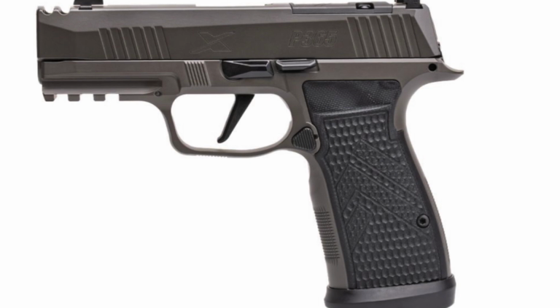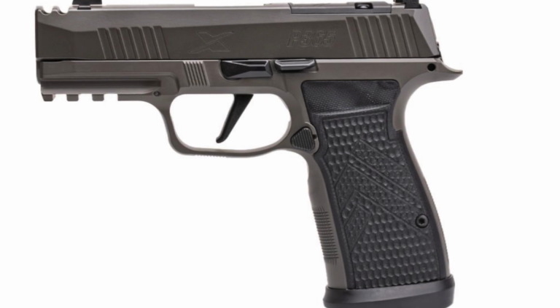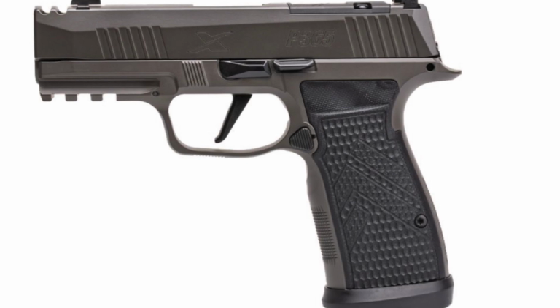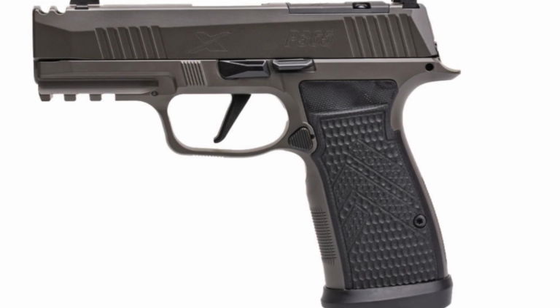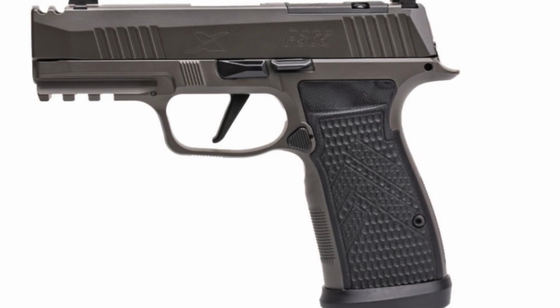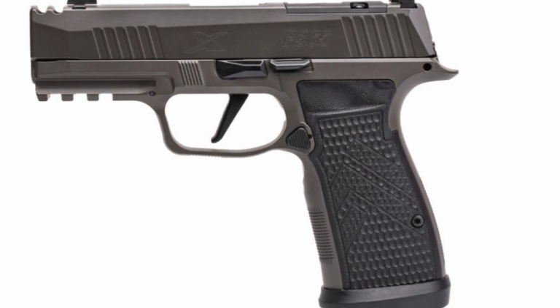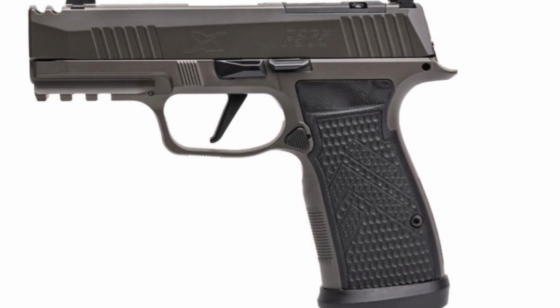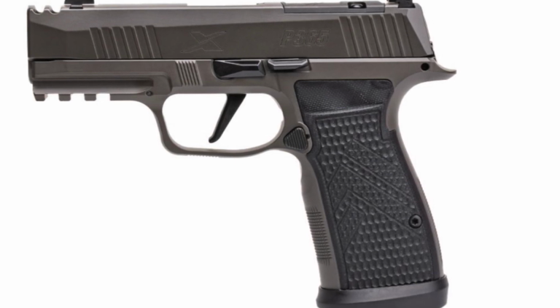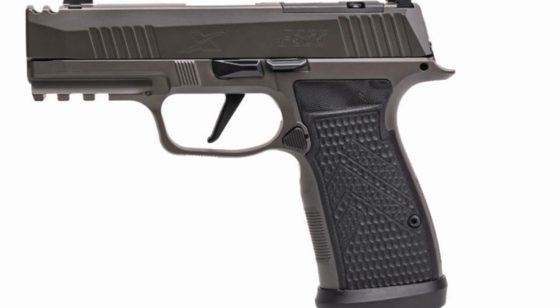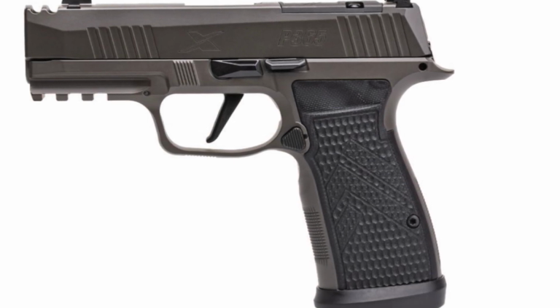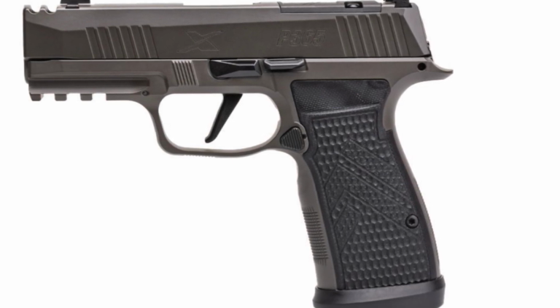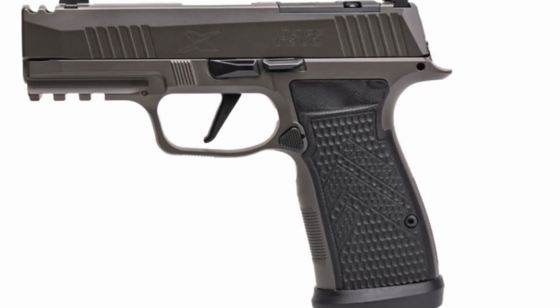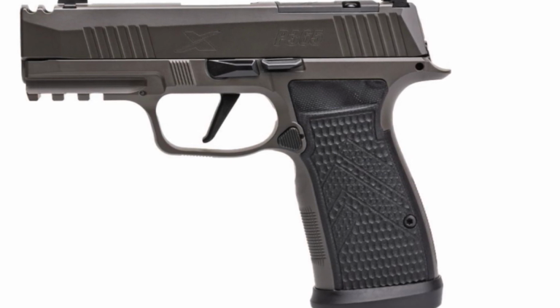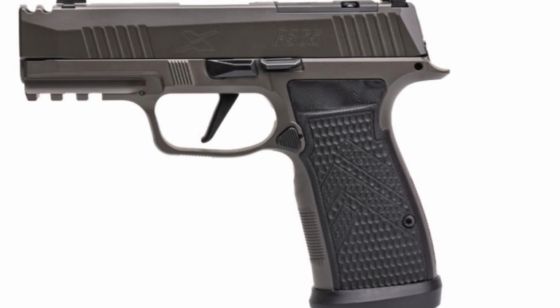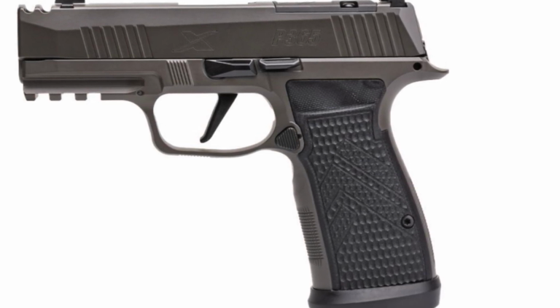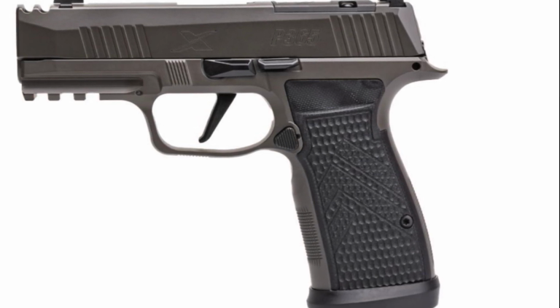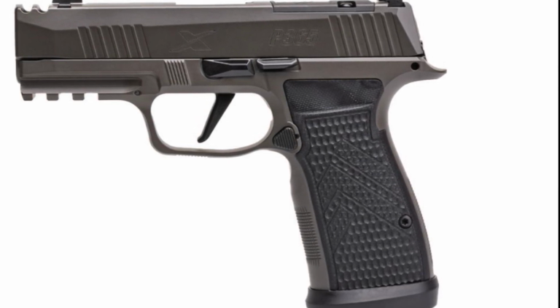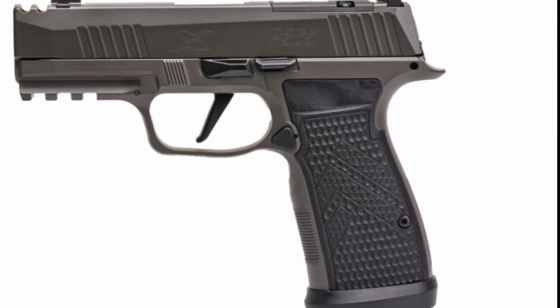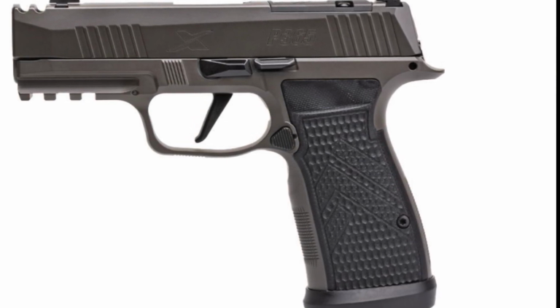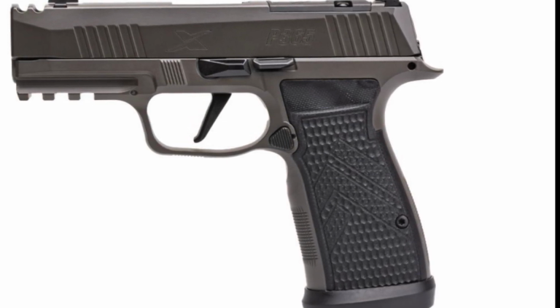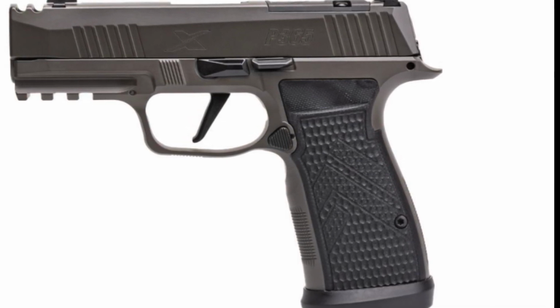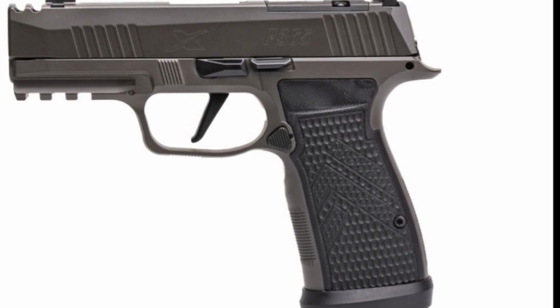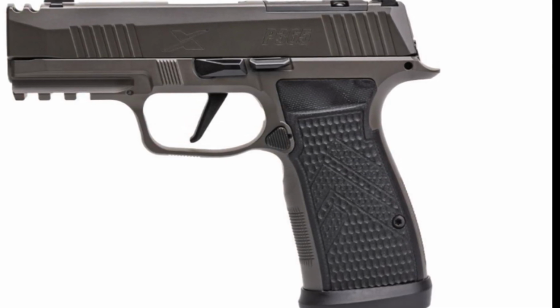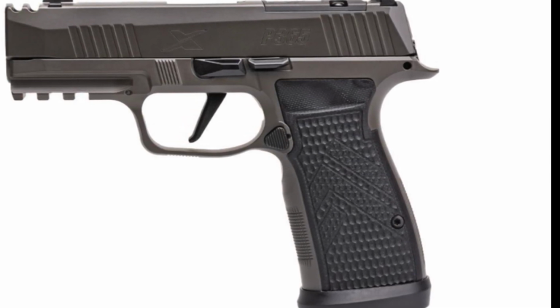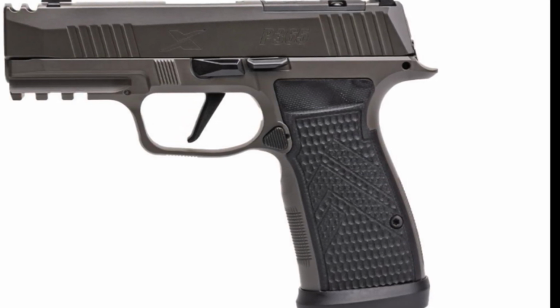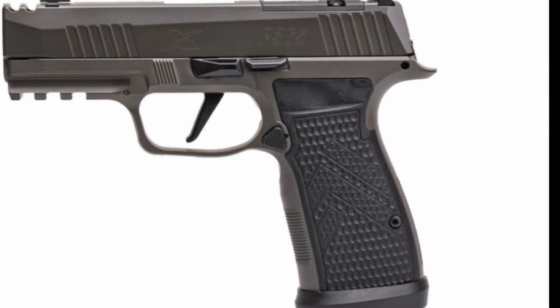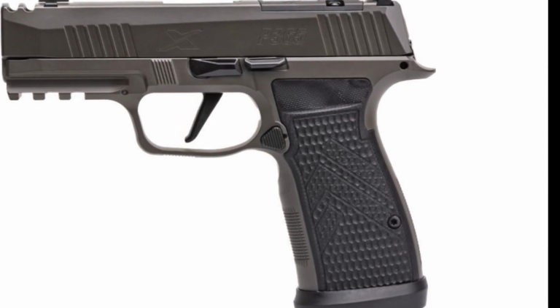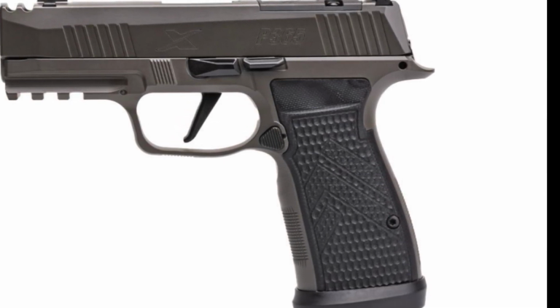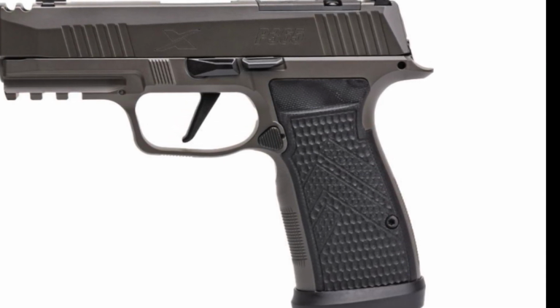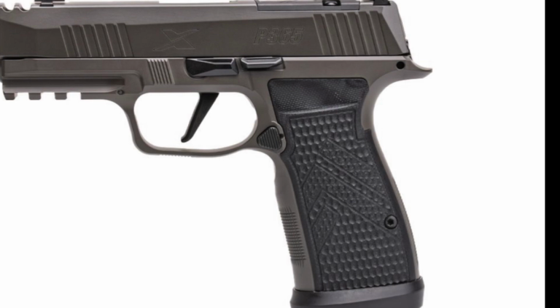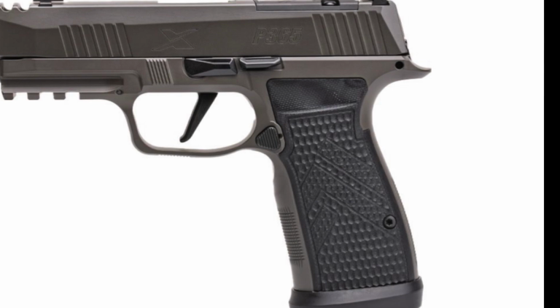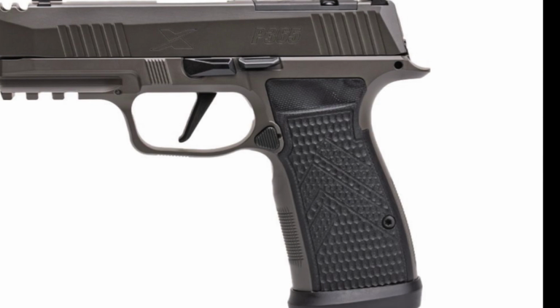It just looks like a beautiful little X macro, and it's just under $1,200.